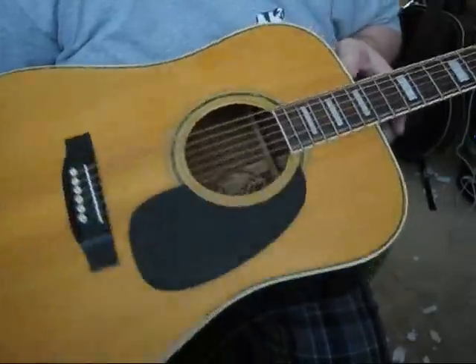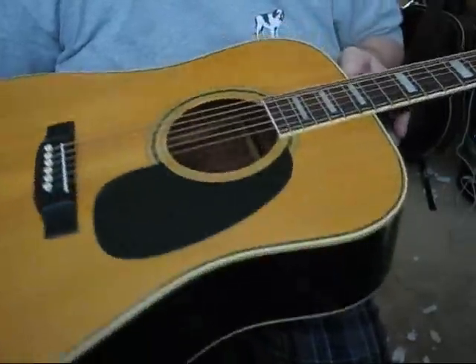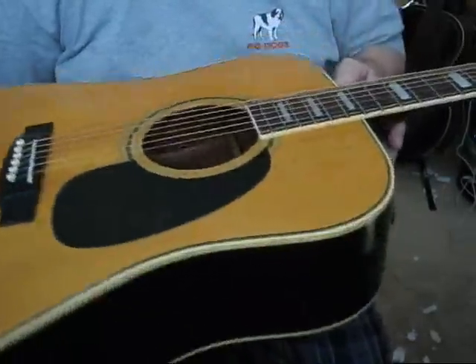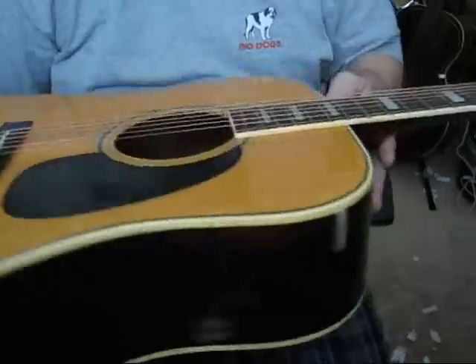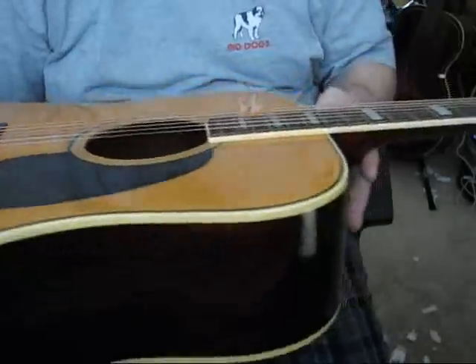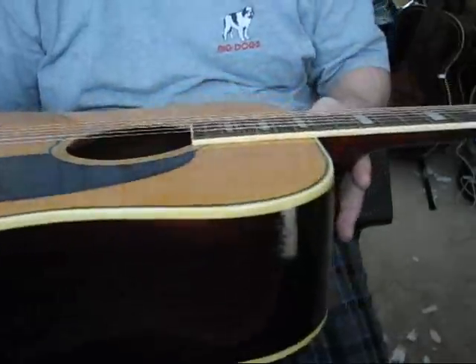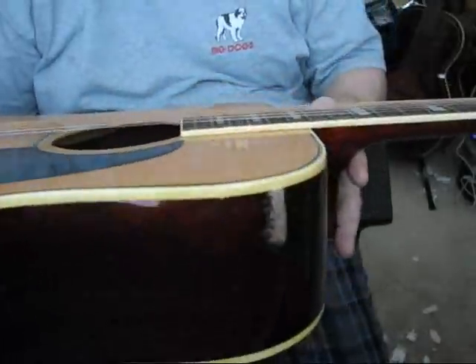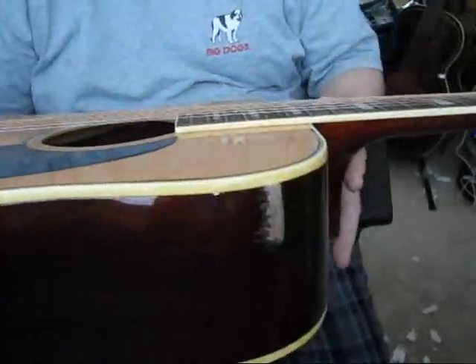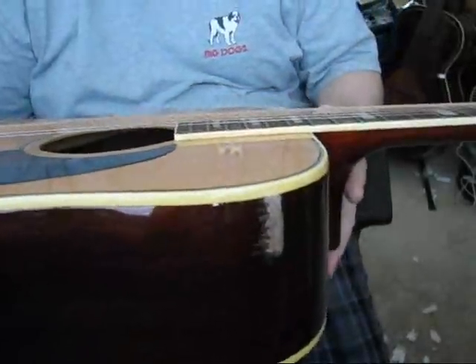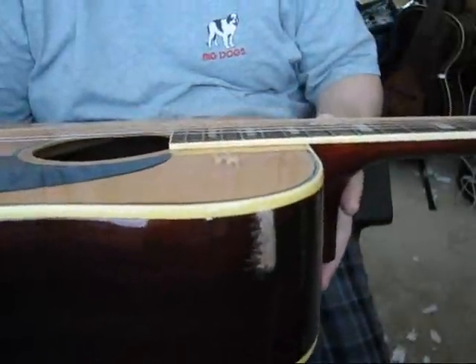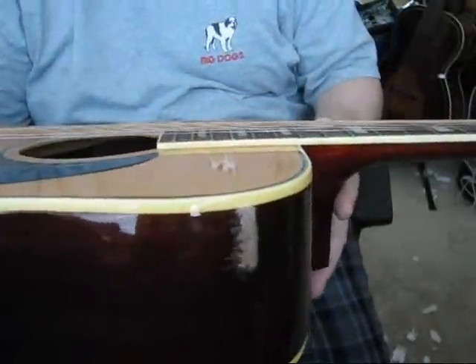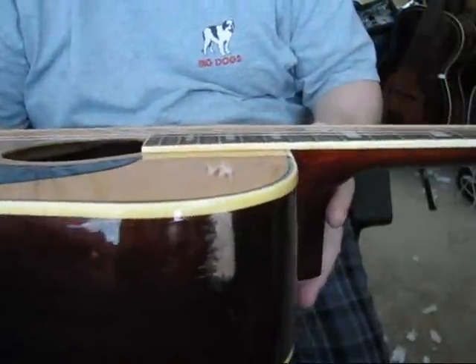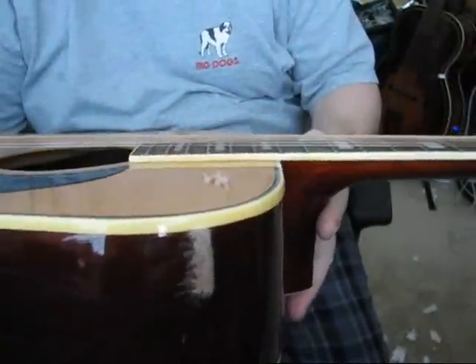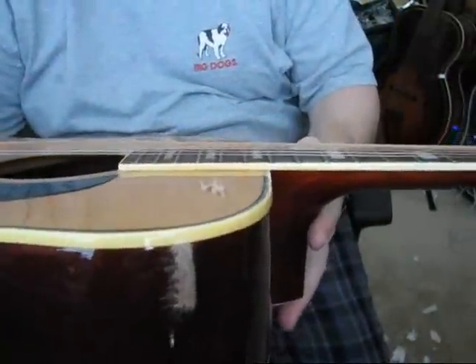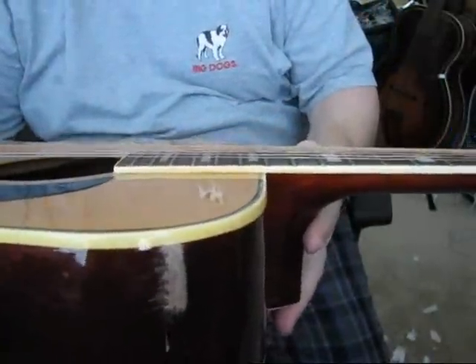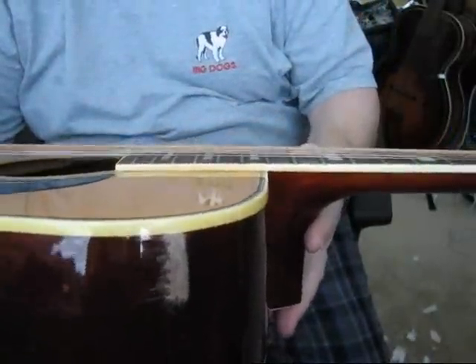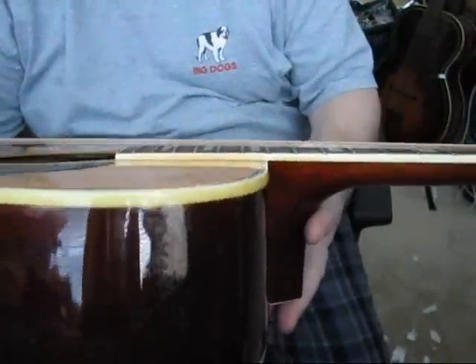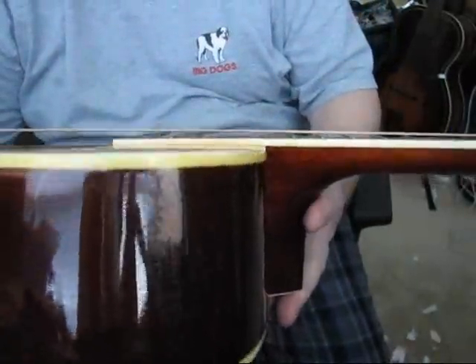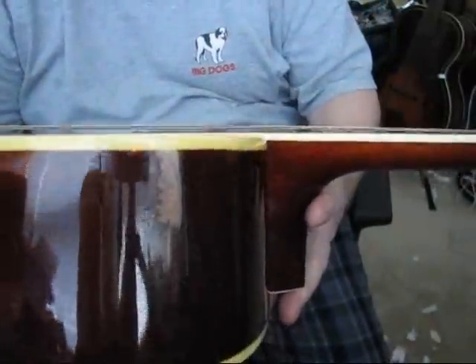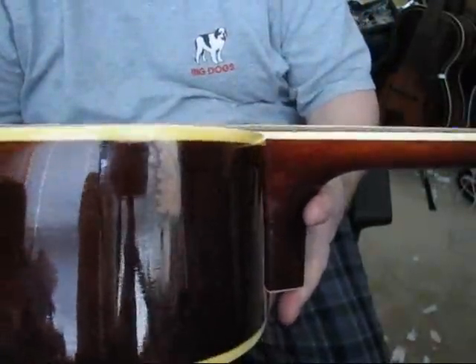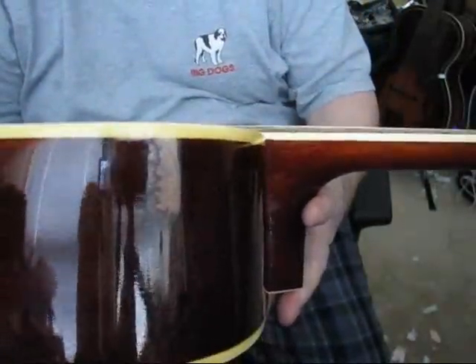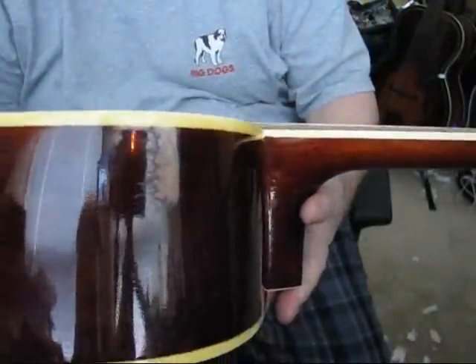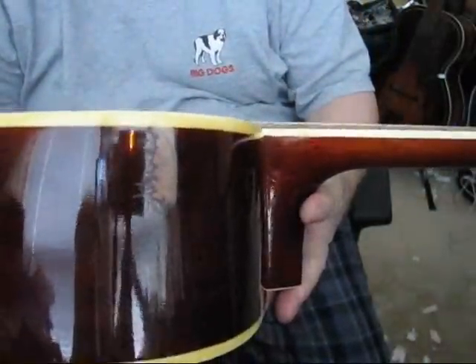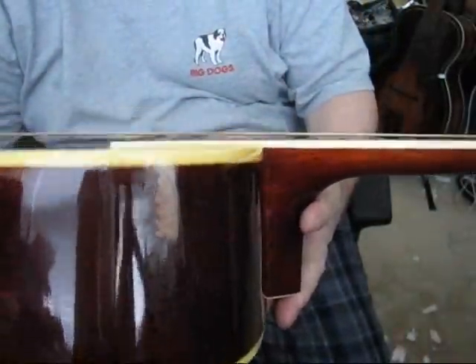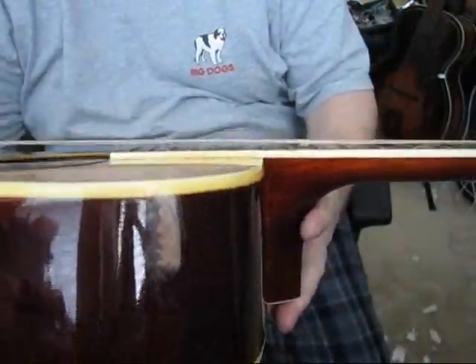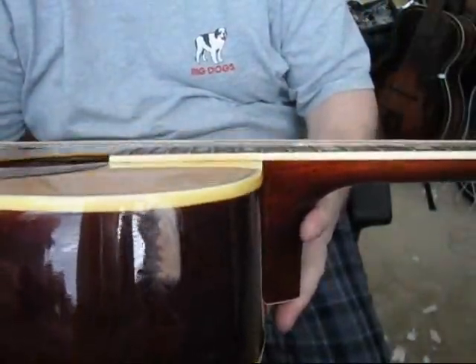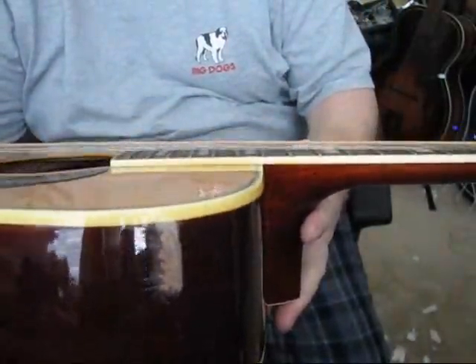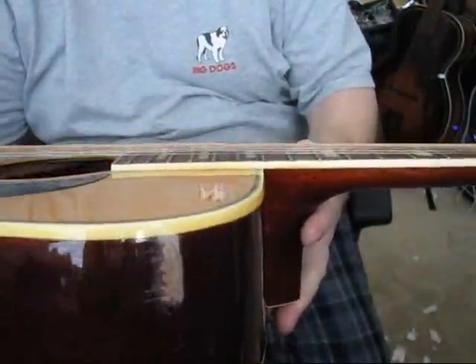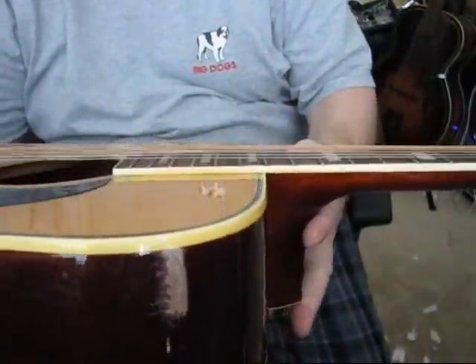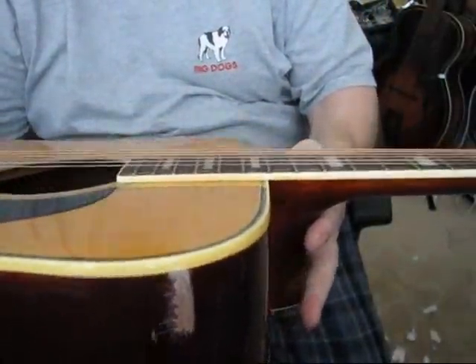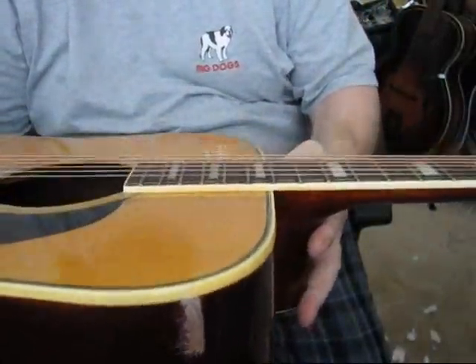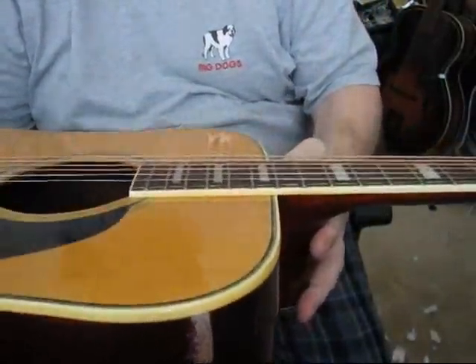First of all, I've set it up for extremely low string action. You can see the strings are very, very low on the fretboard.